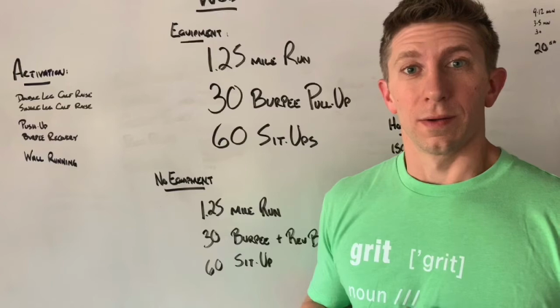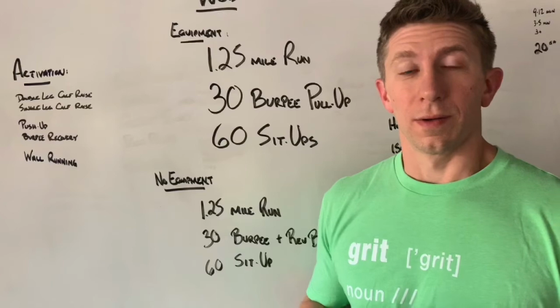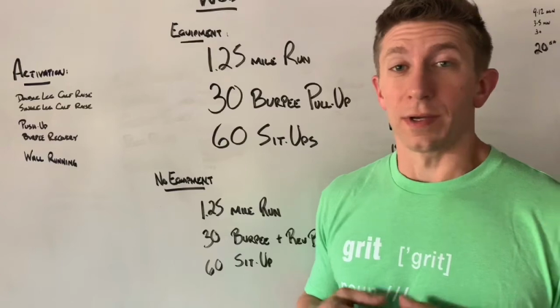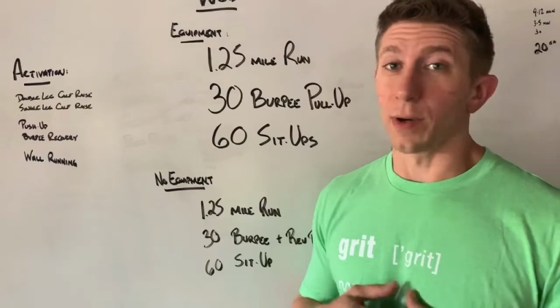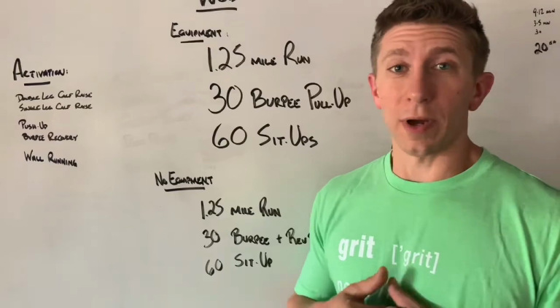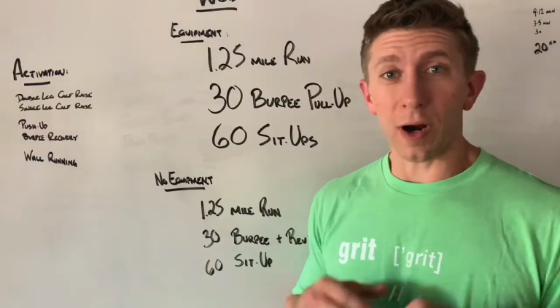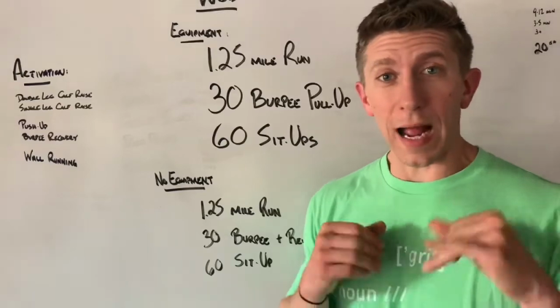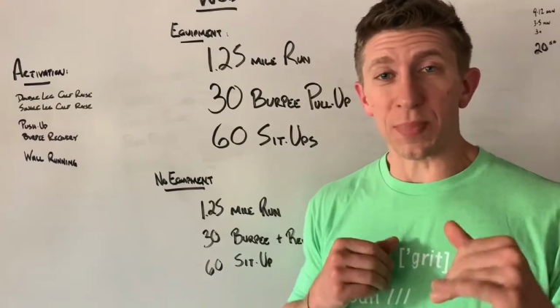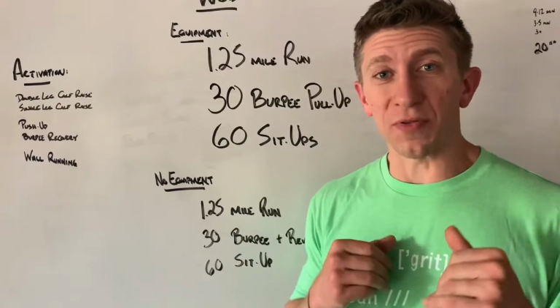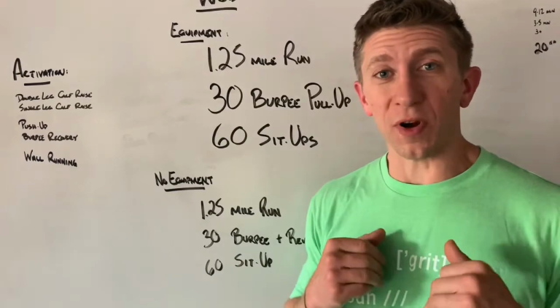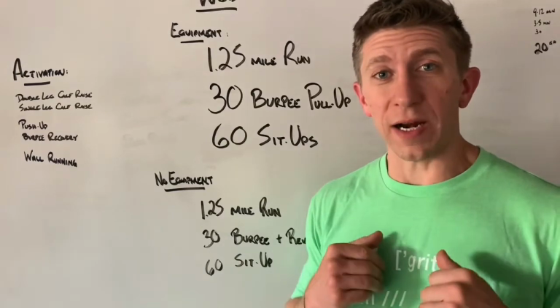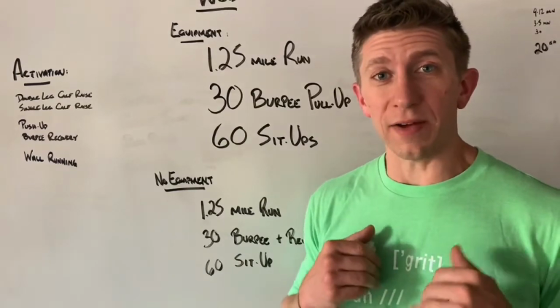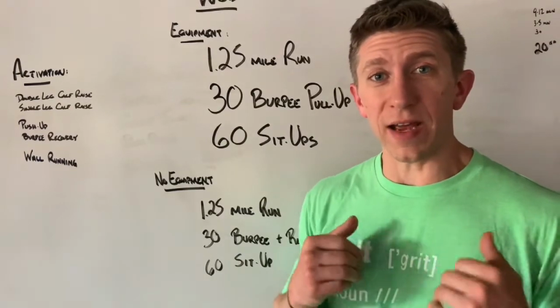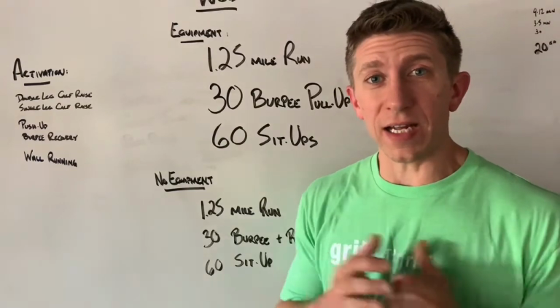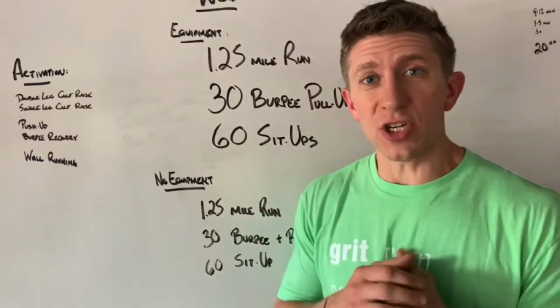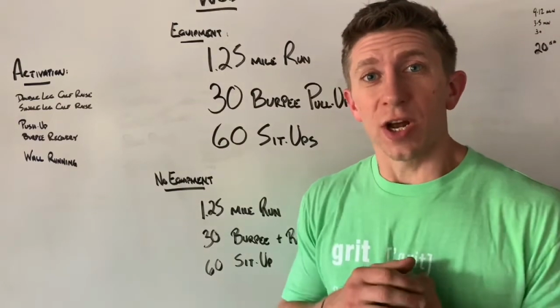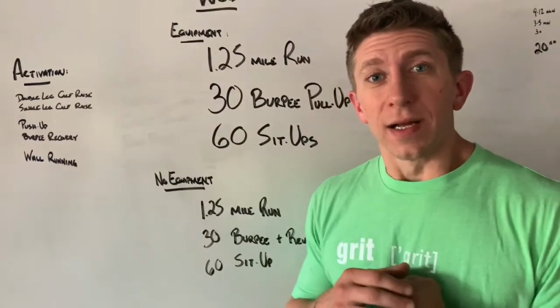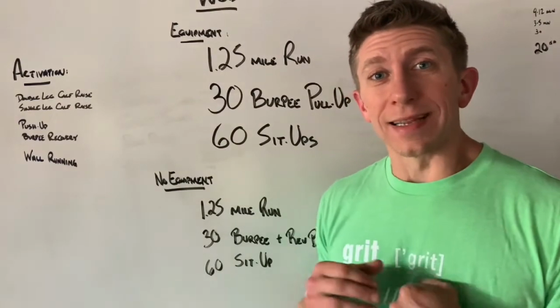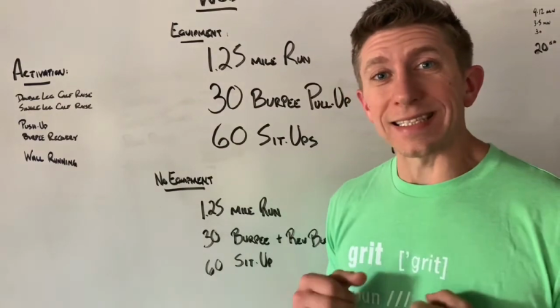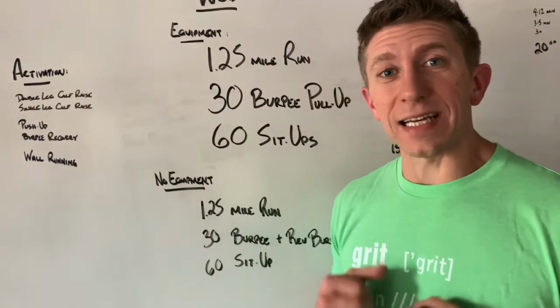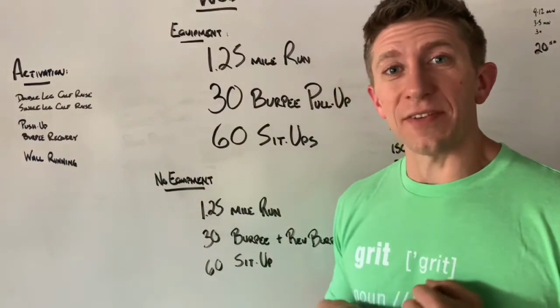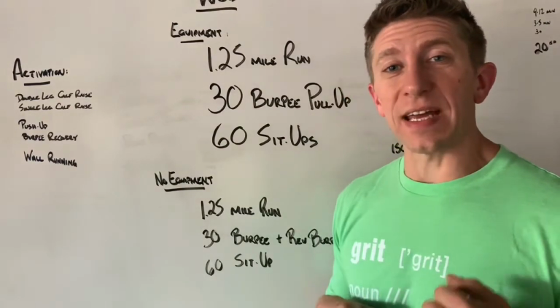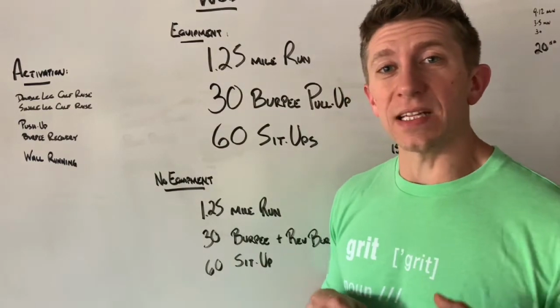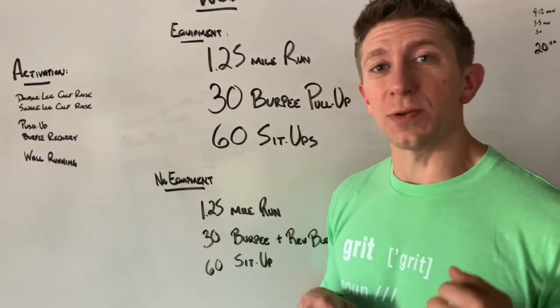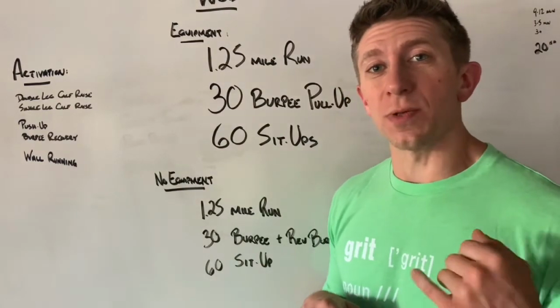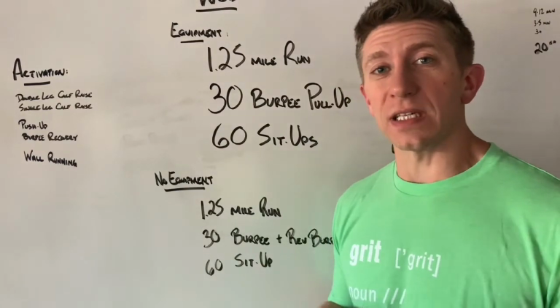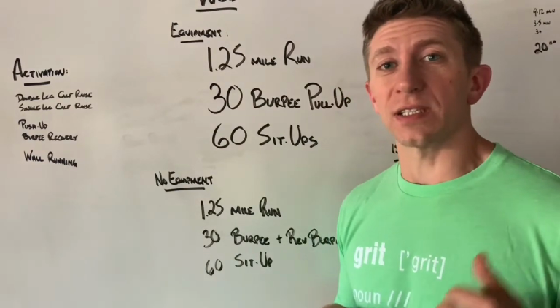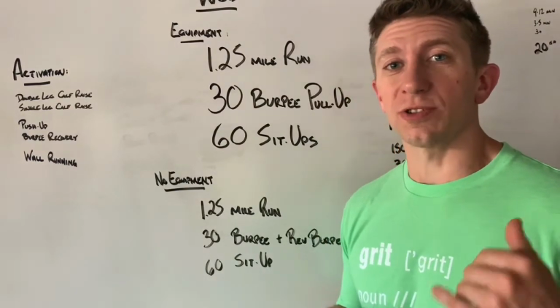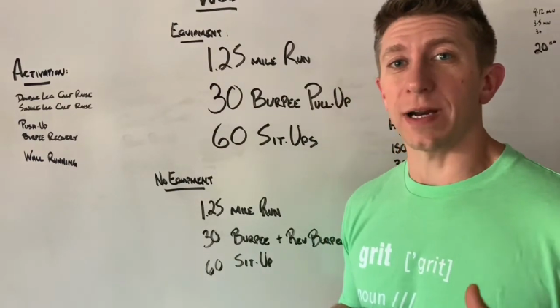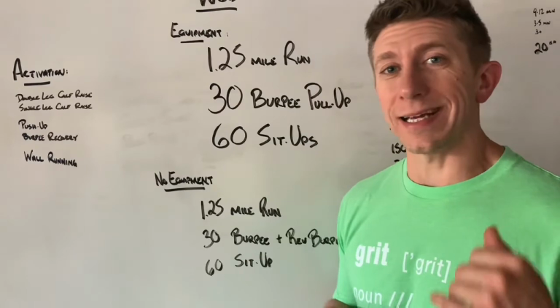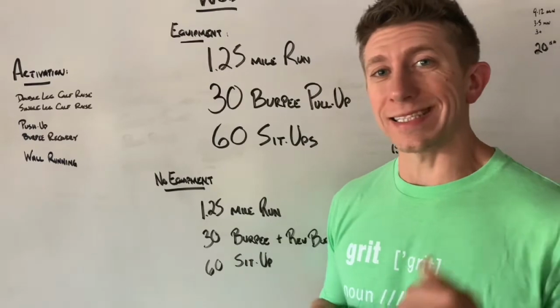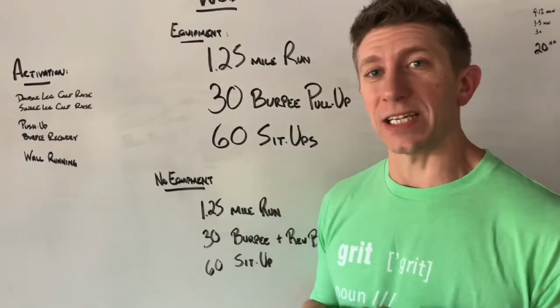Here we are. Happy Friday, Vantage. Let's dive into this training session.